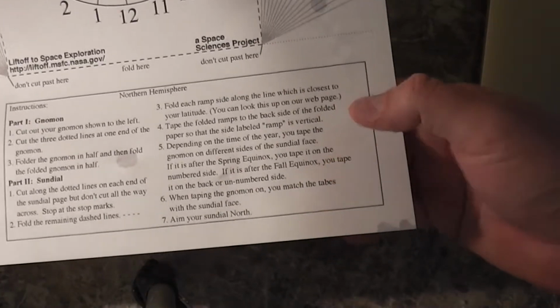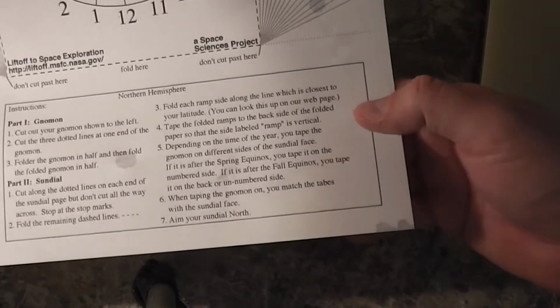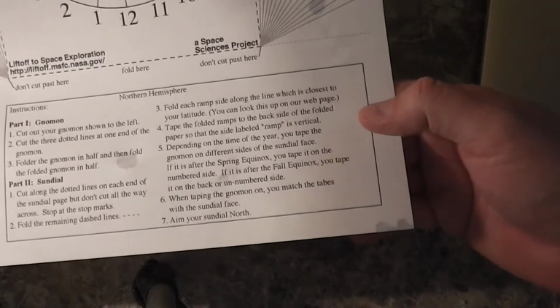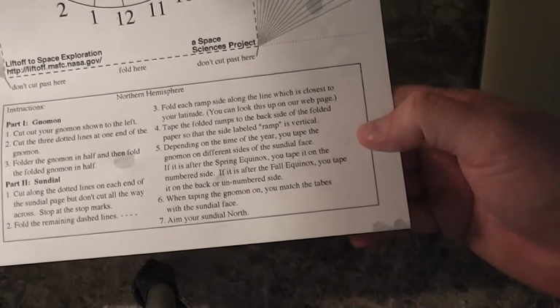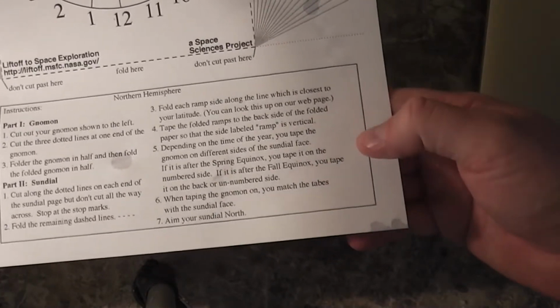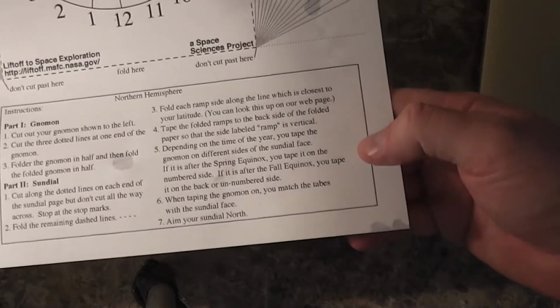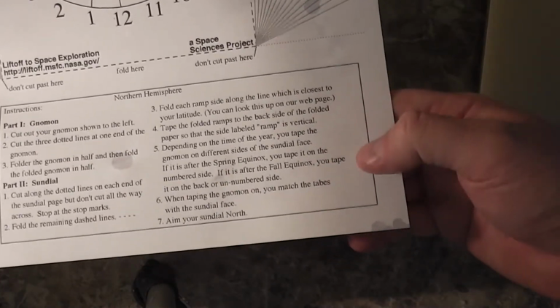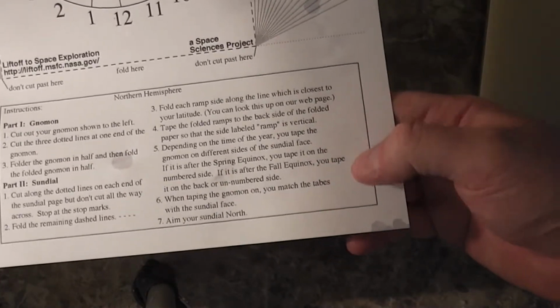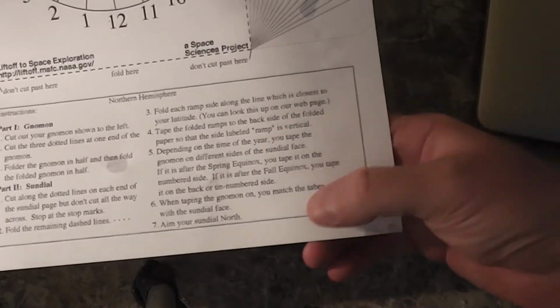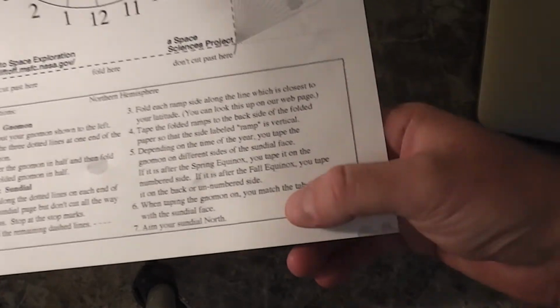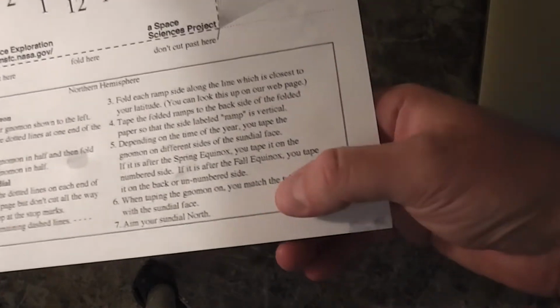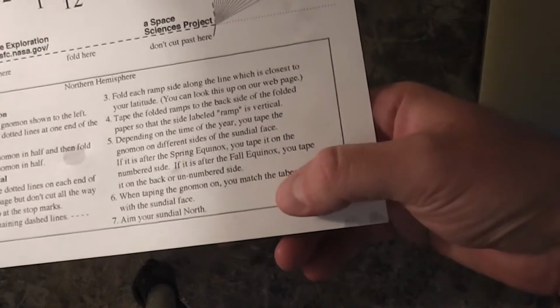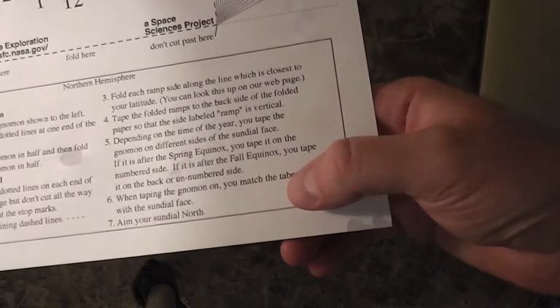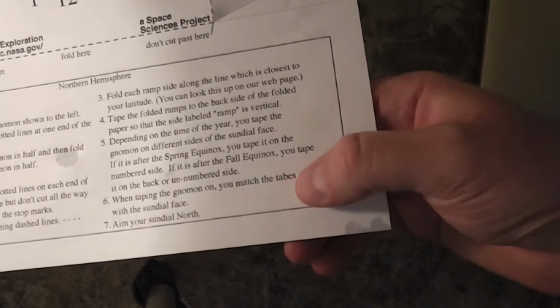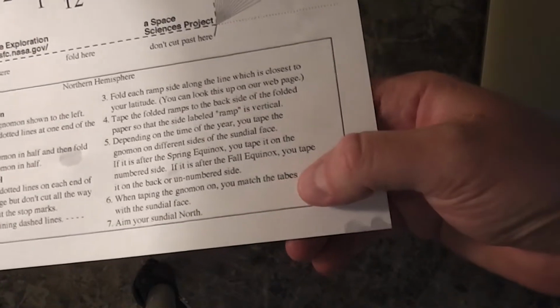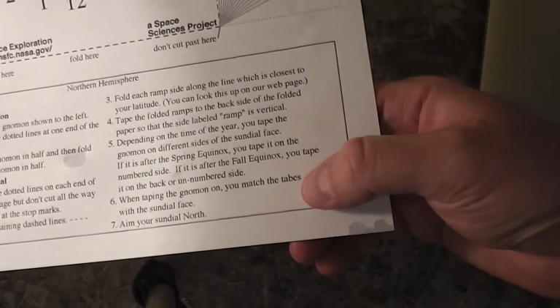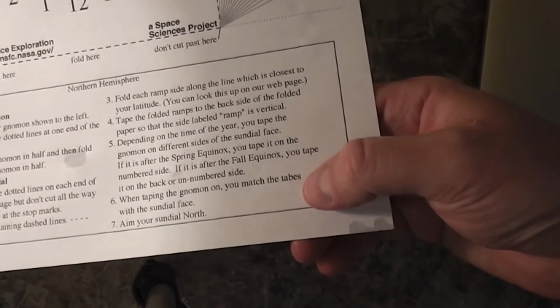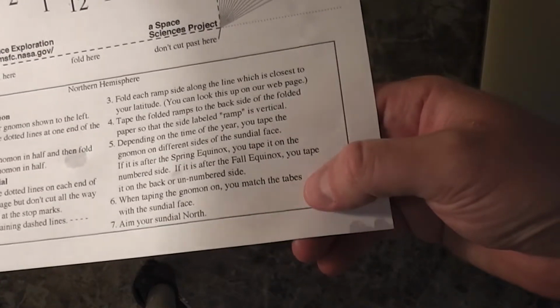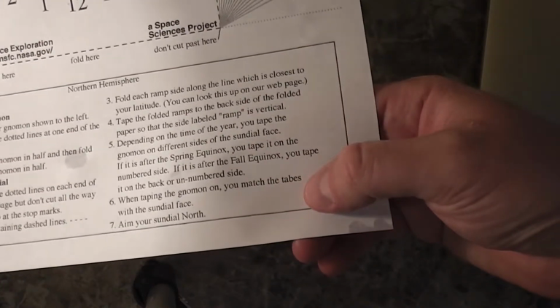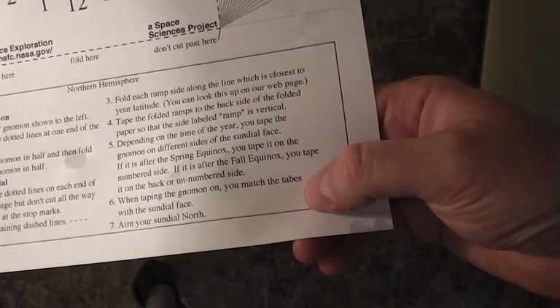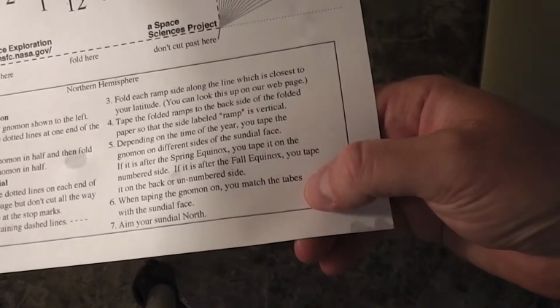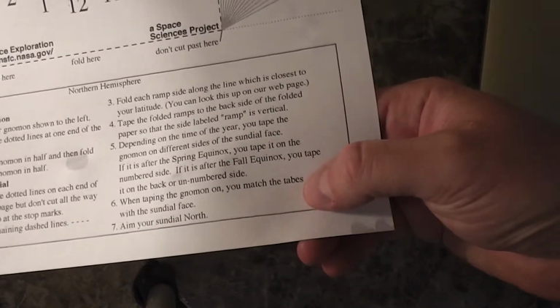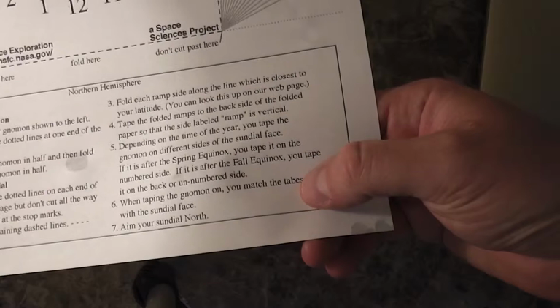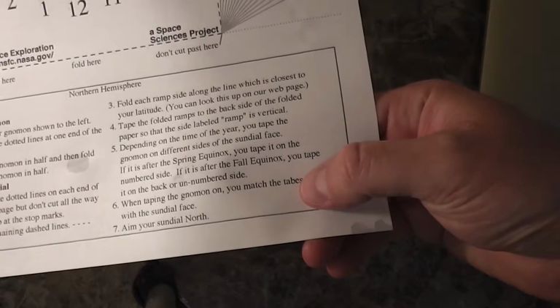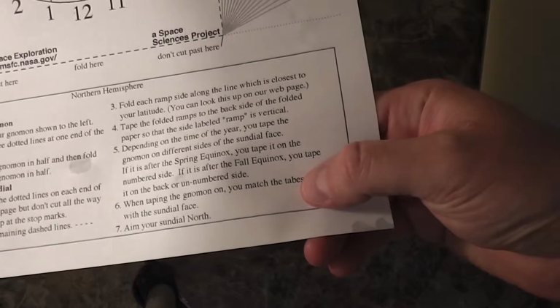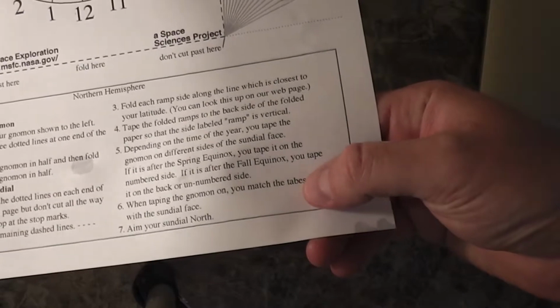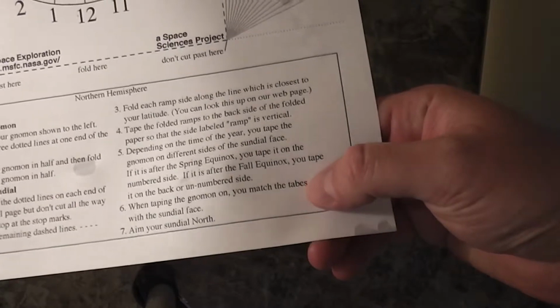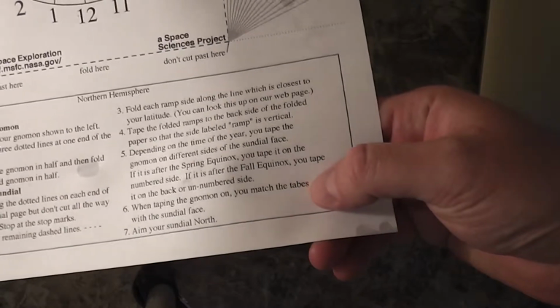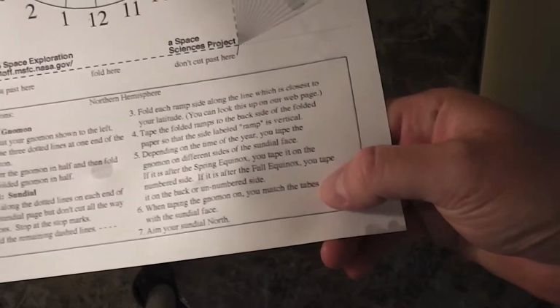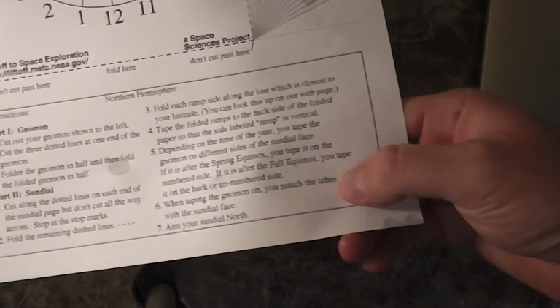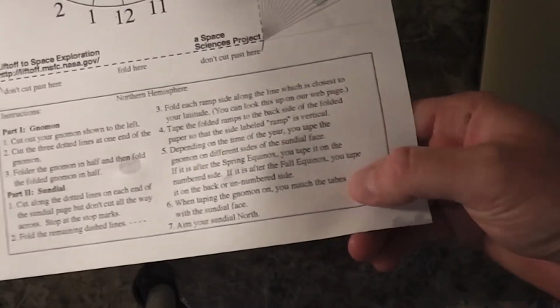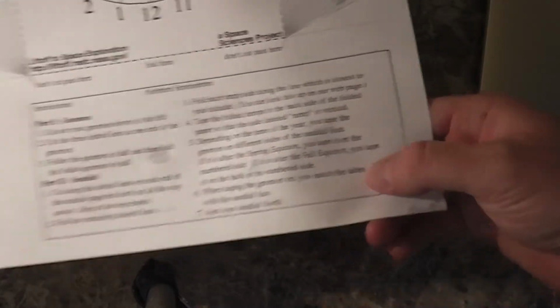Let's see, where was it? It says 'match the tabes' — it should have been 'tabs.'